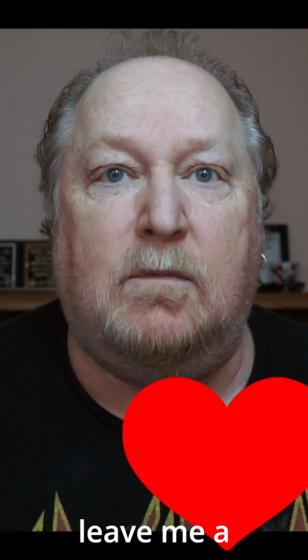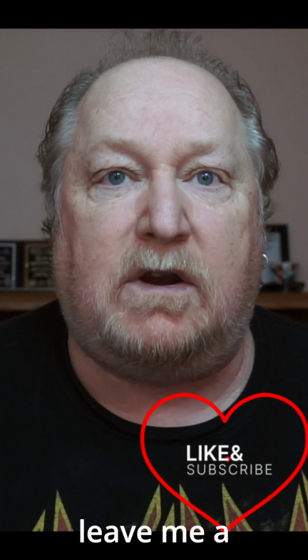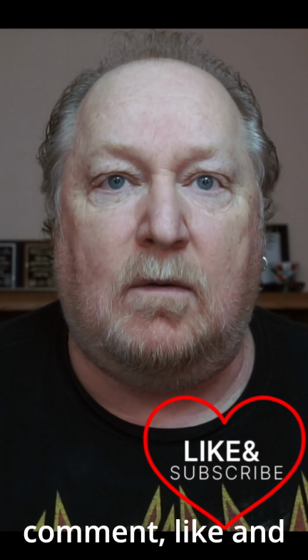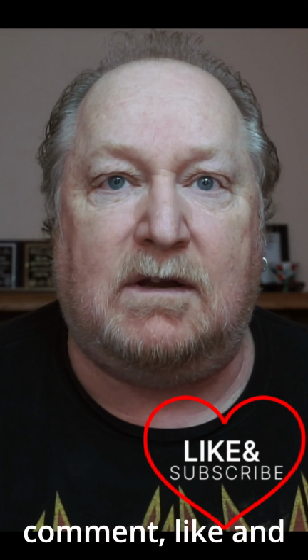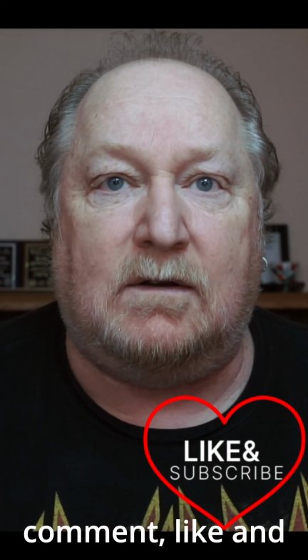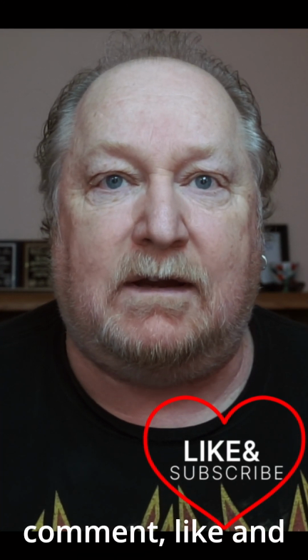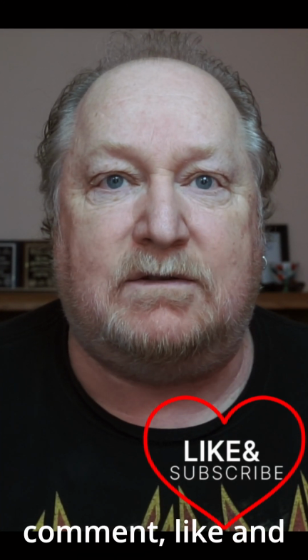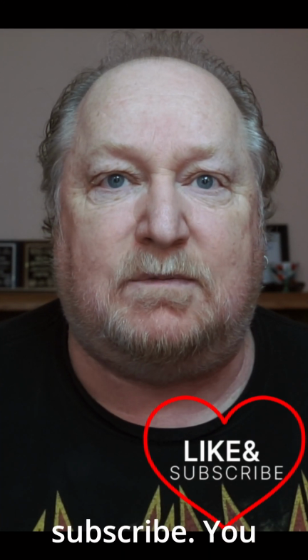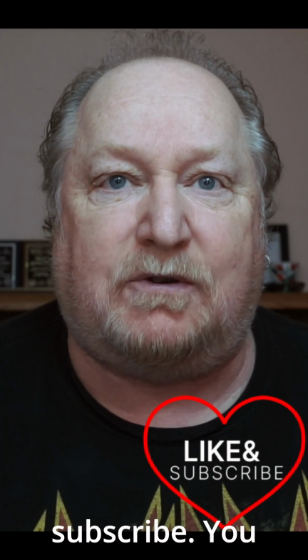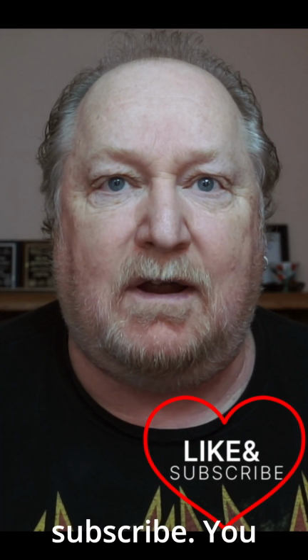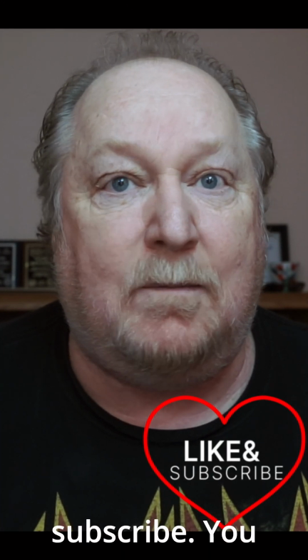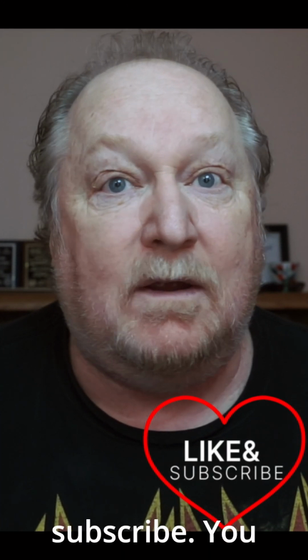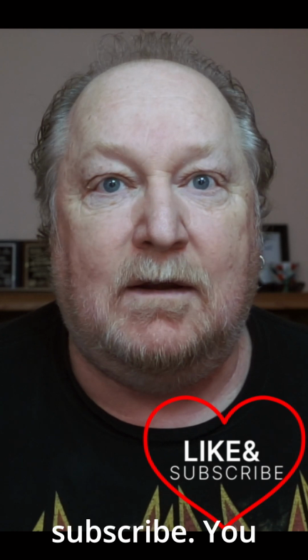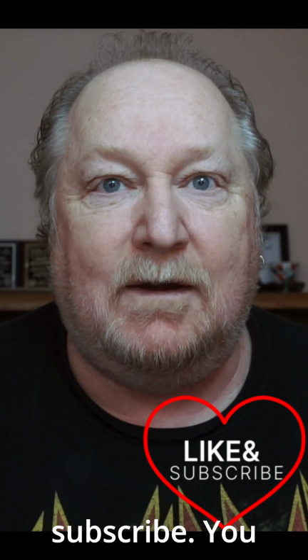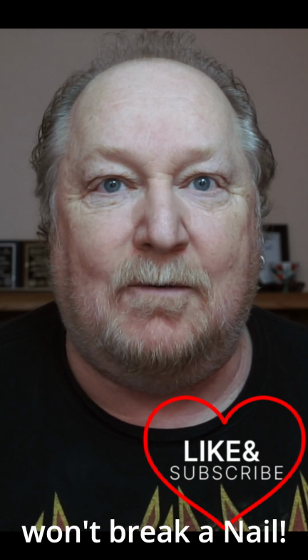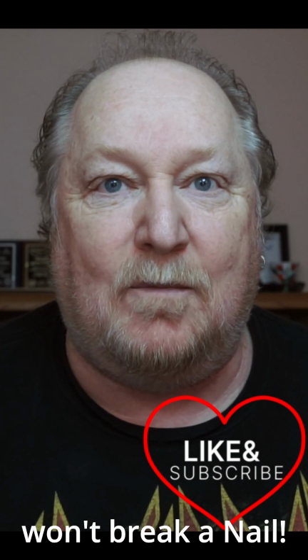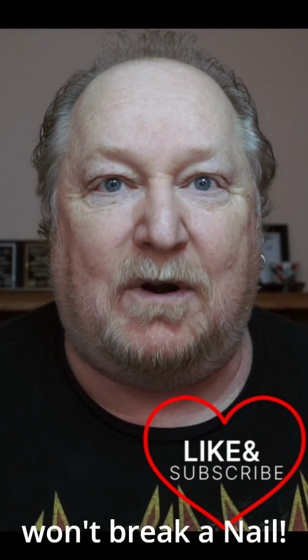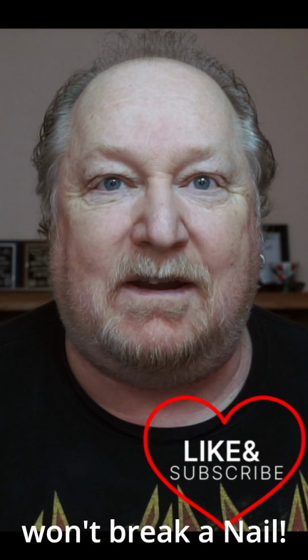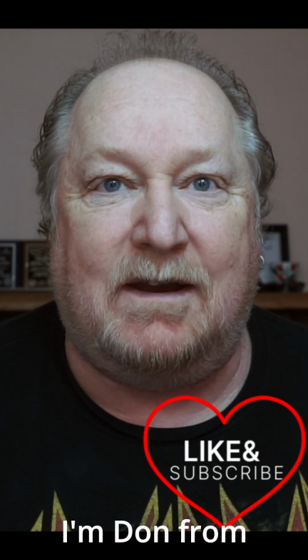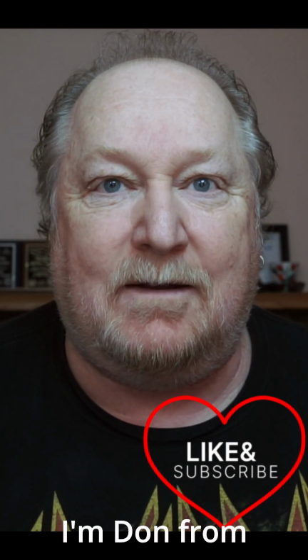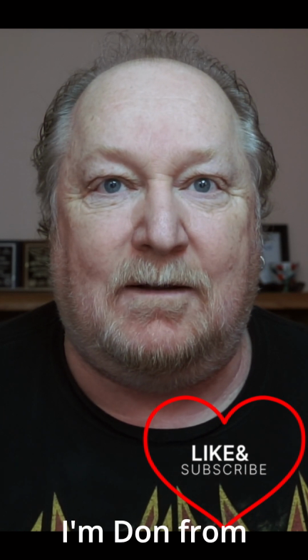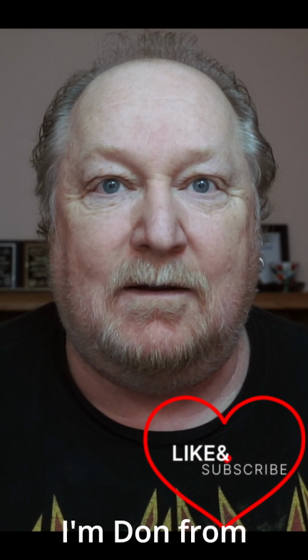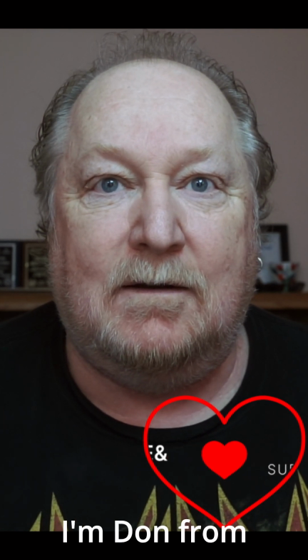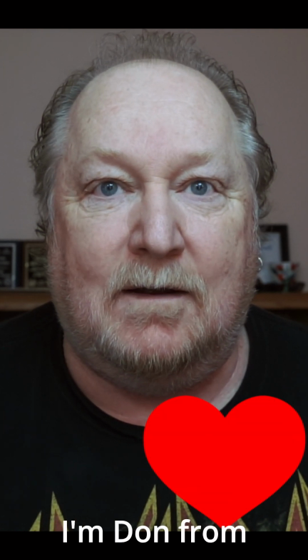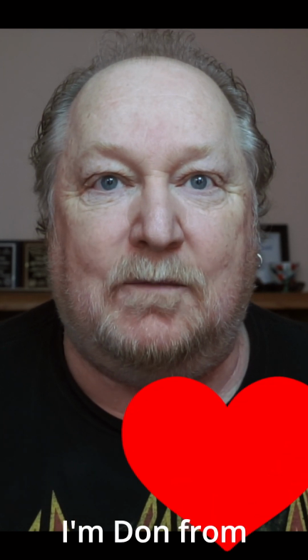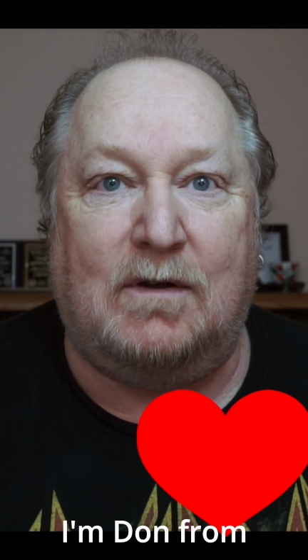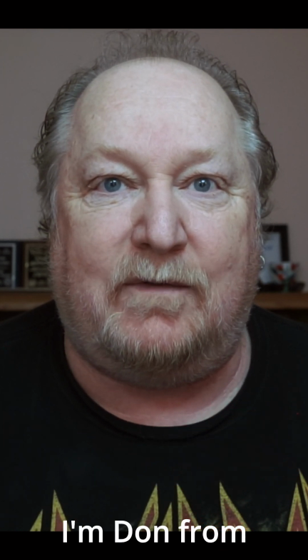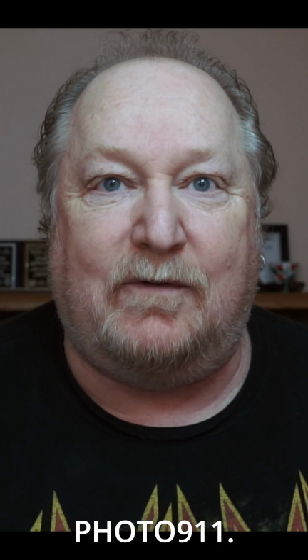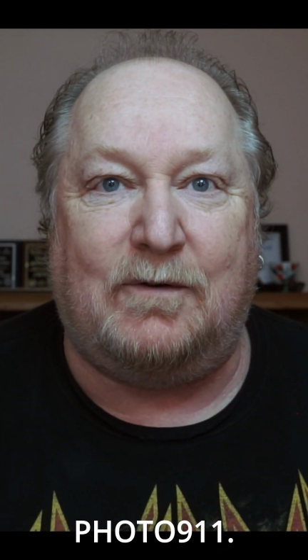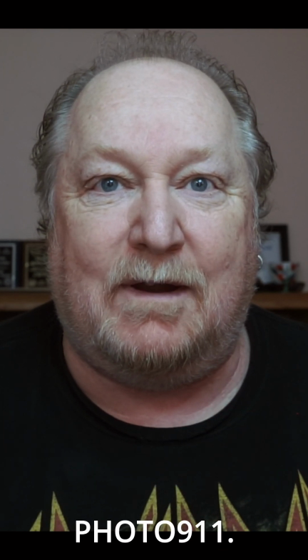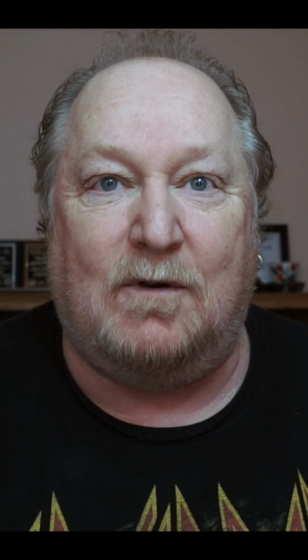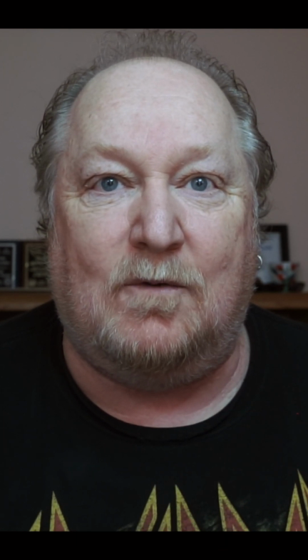If this video helped you in any way, leave me a comment, like and subscribe. I'm Don from Fotoworks 911.